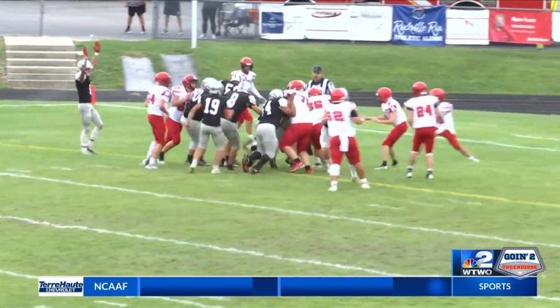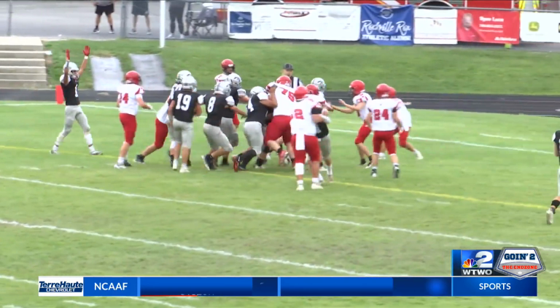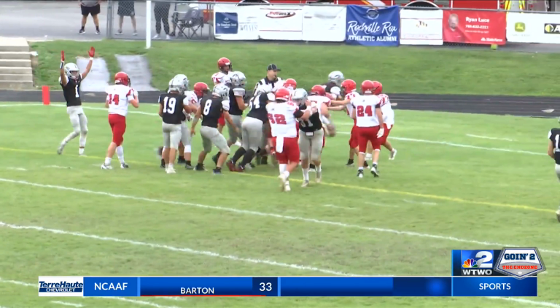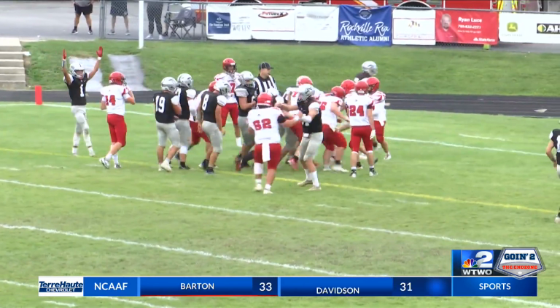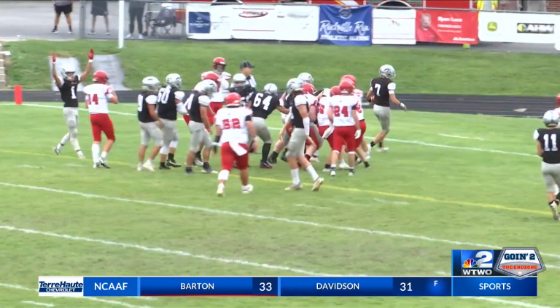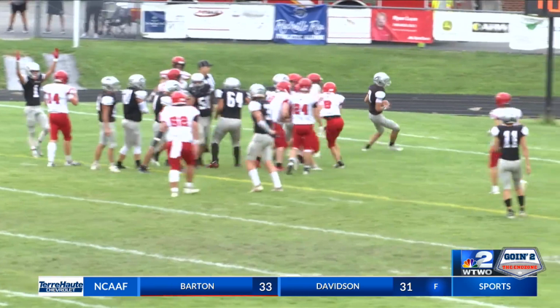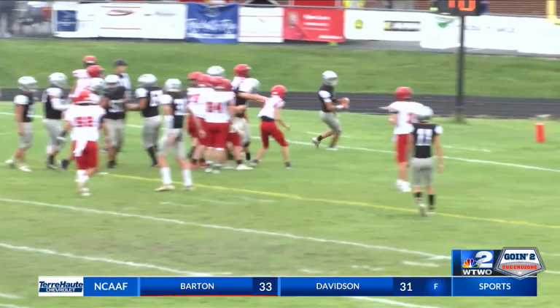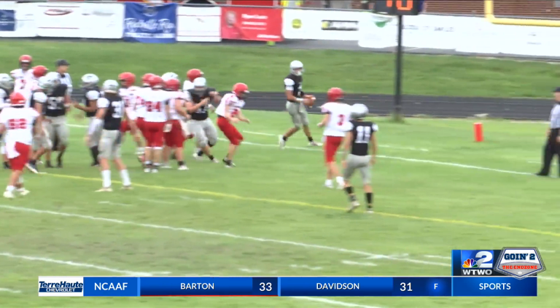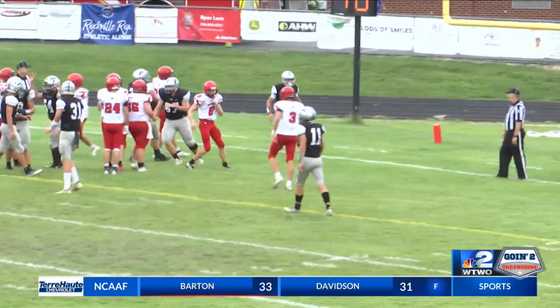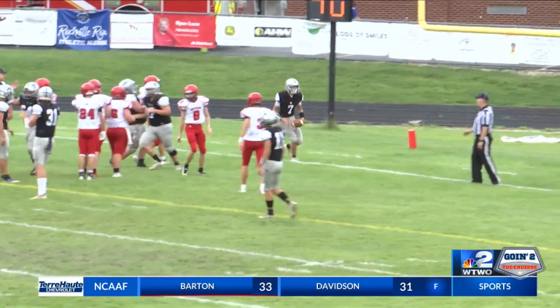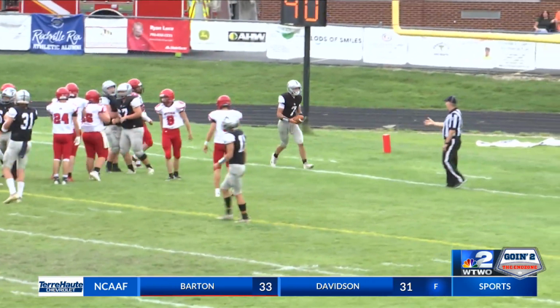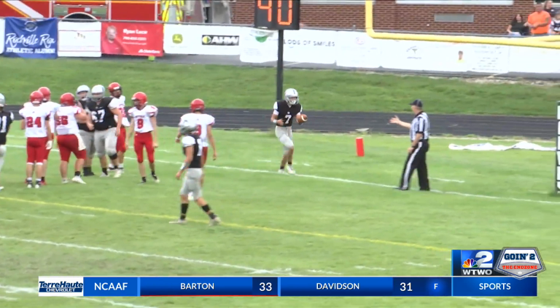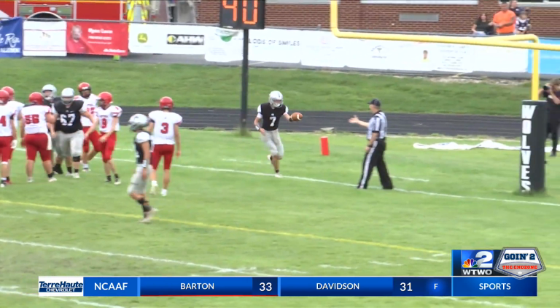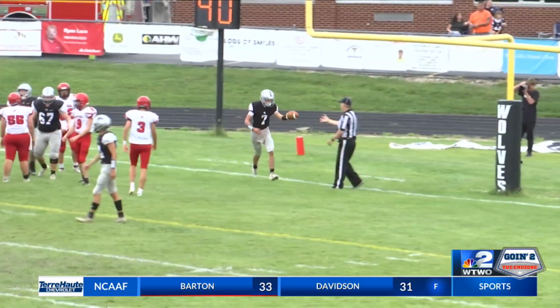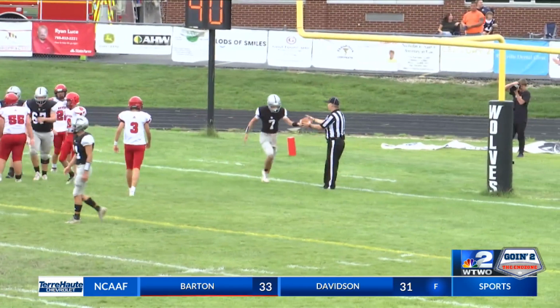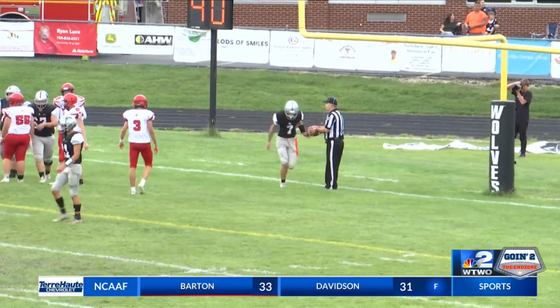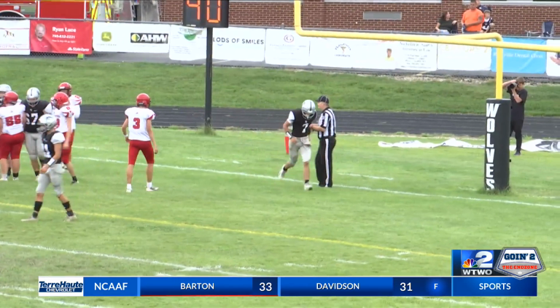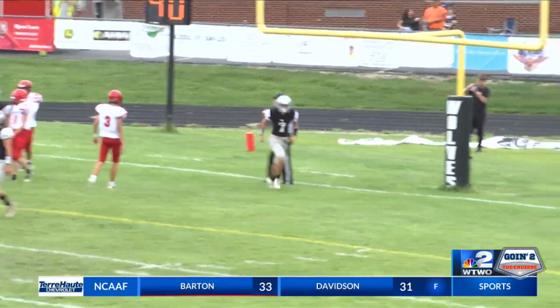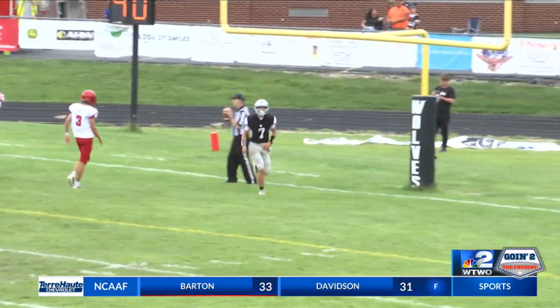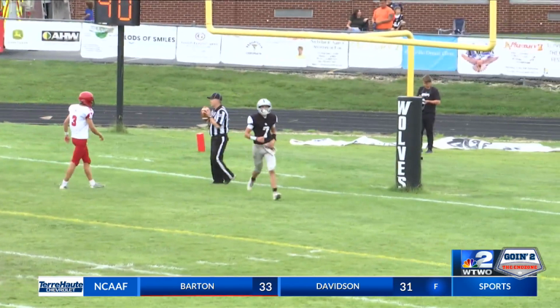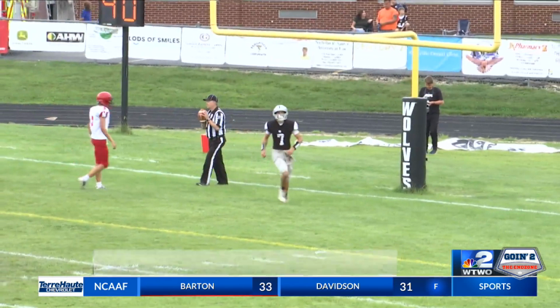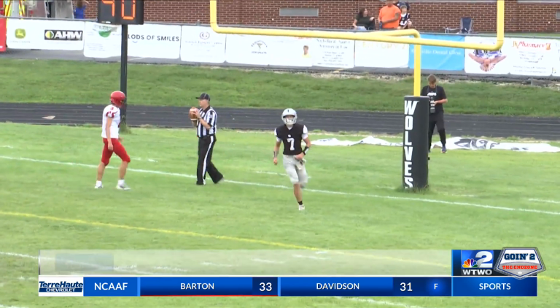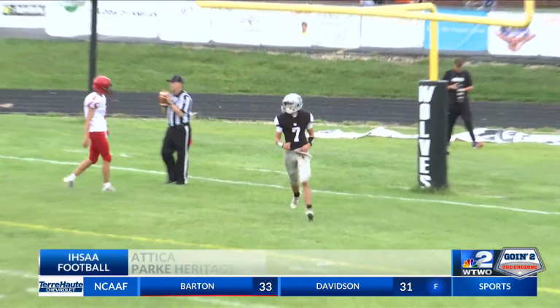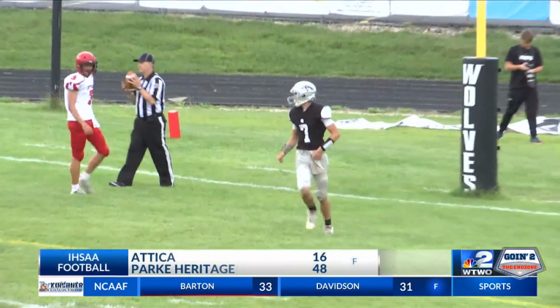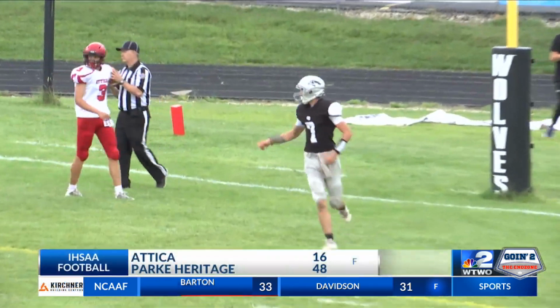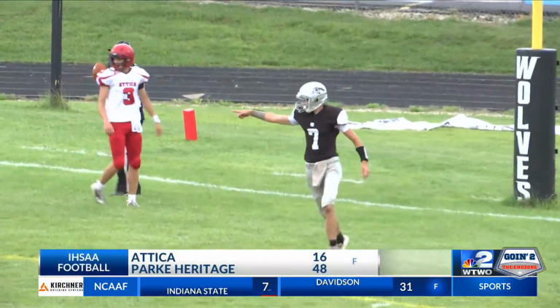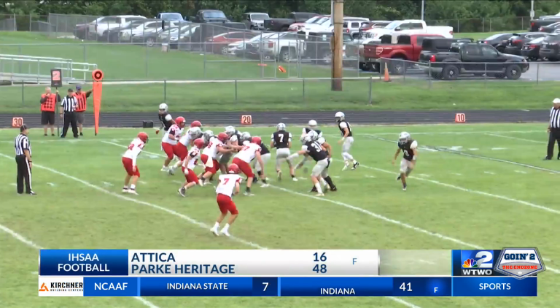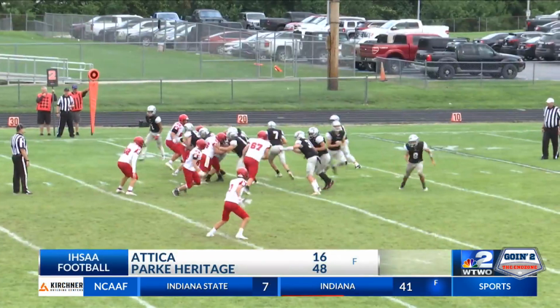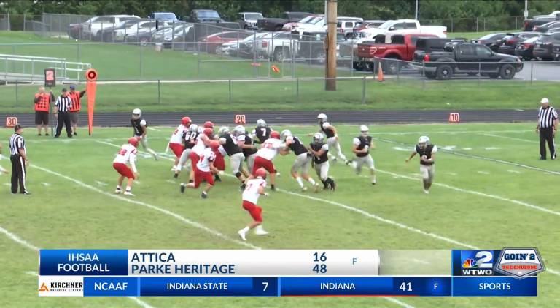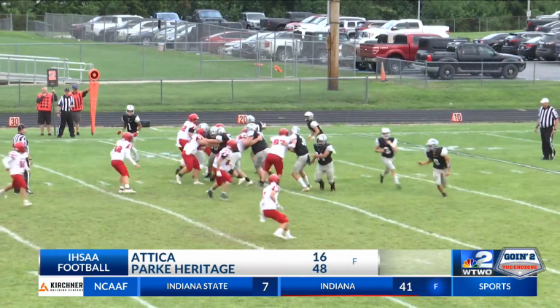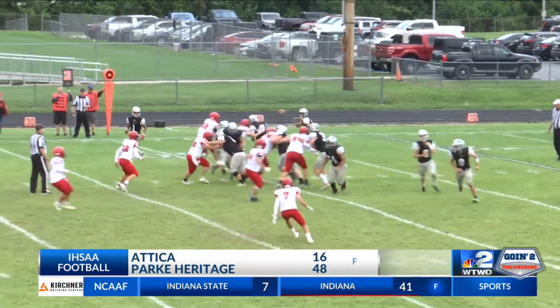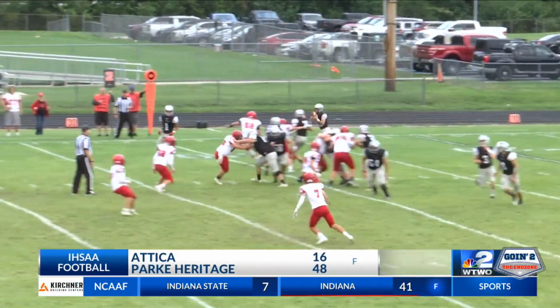Park Heritage is now 2-2 on the high school football season. They get the big win at home over Attica, 48-16.